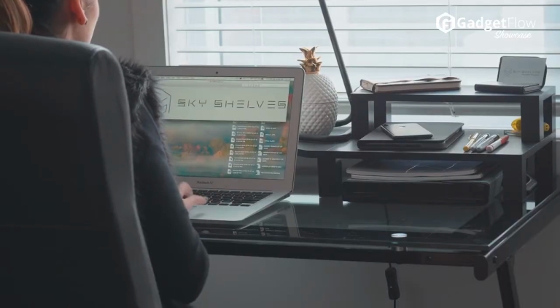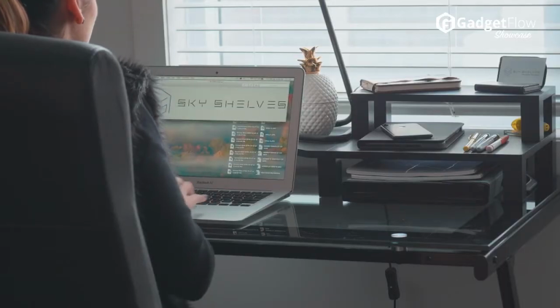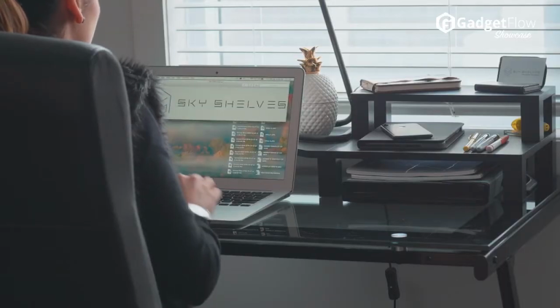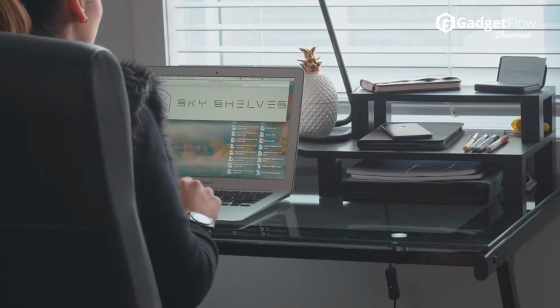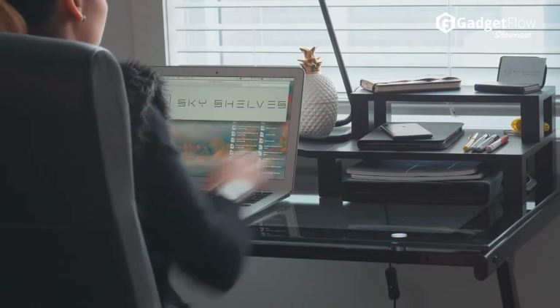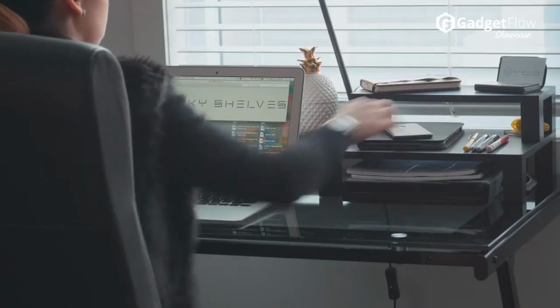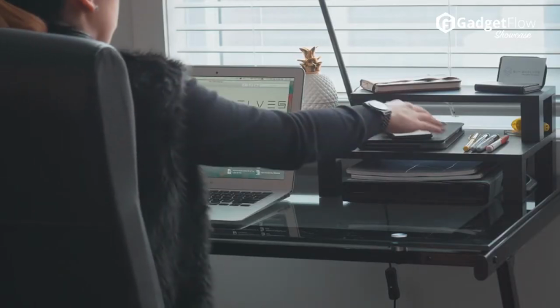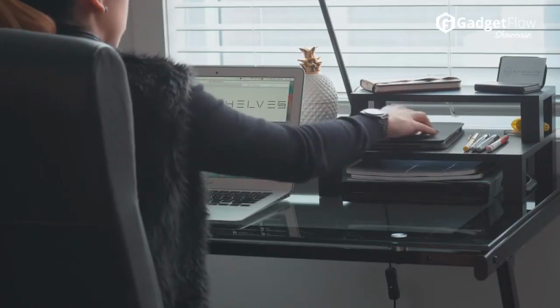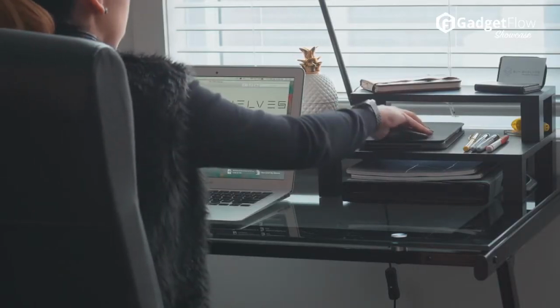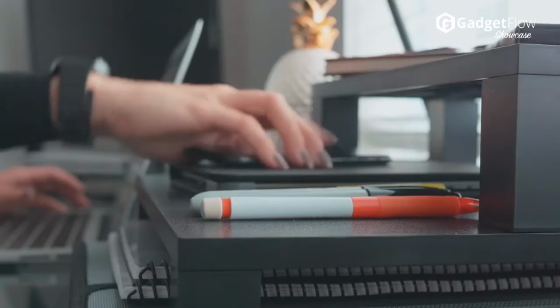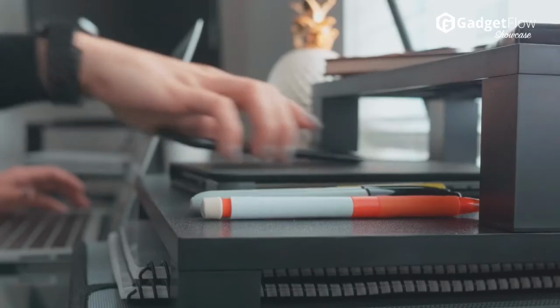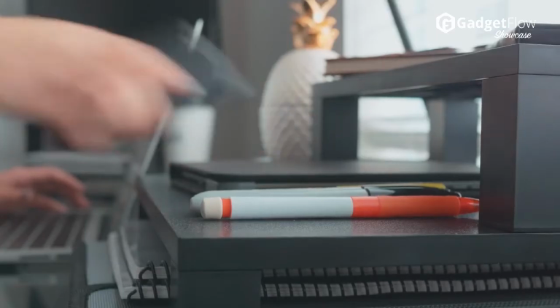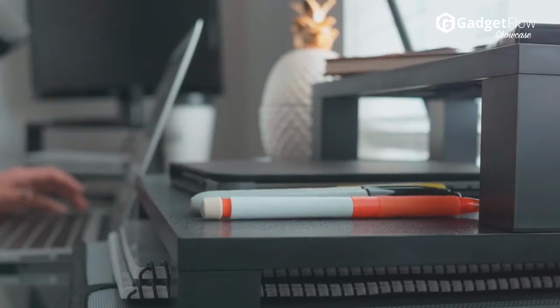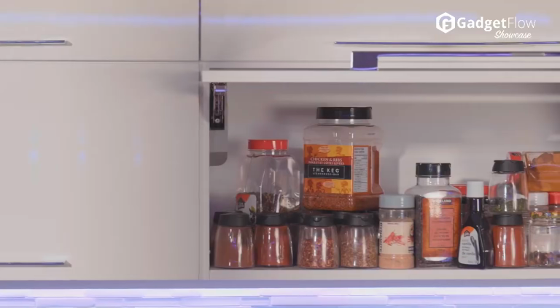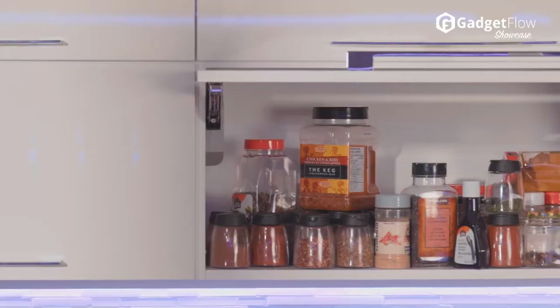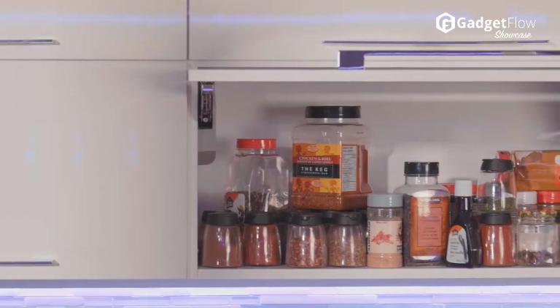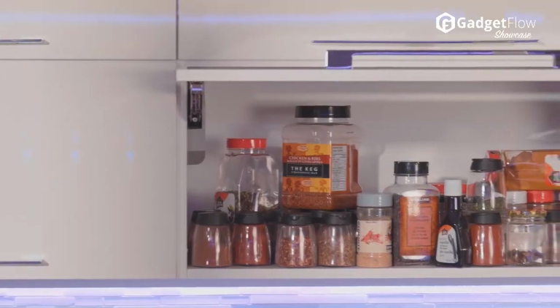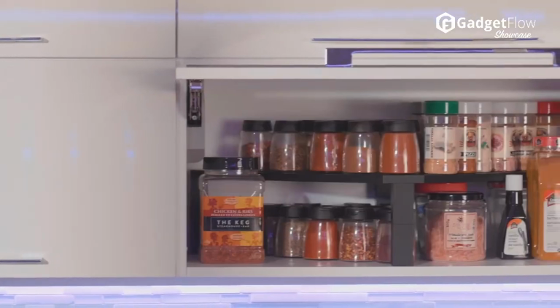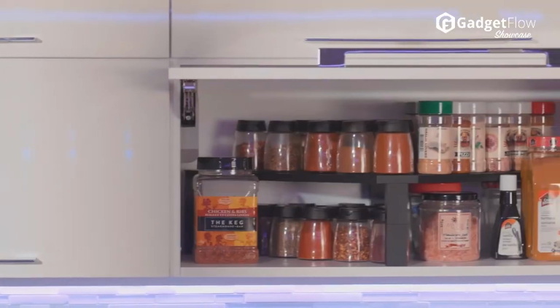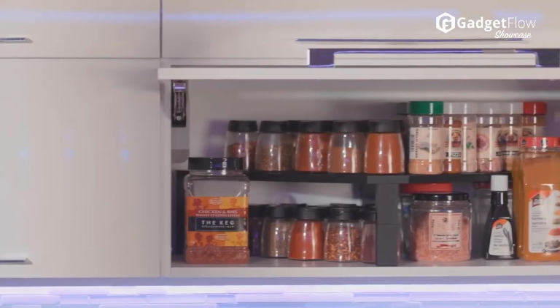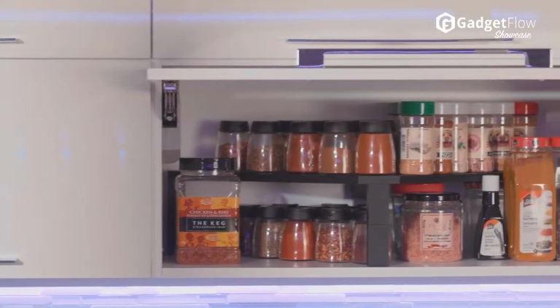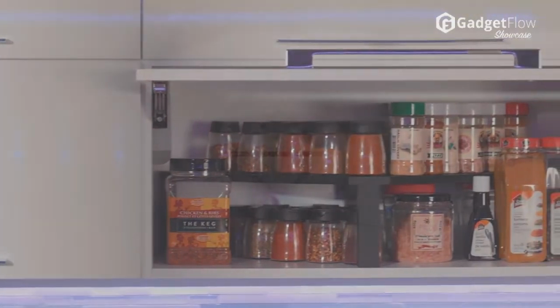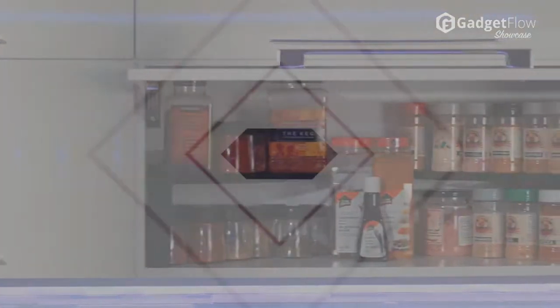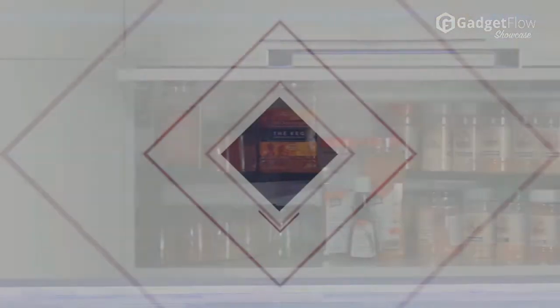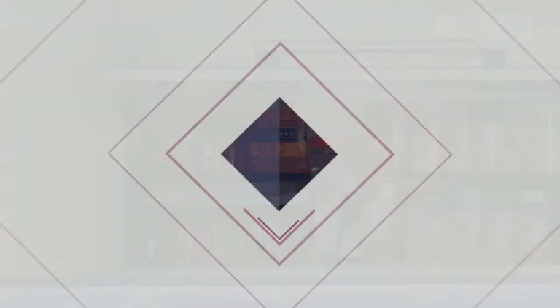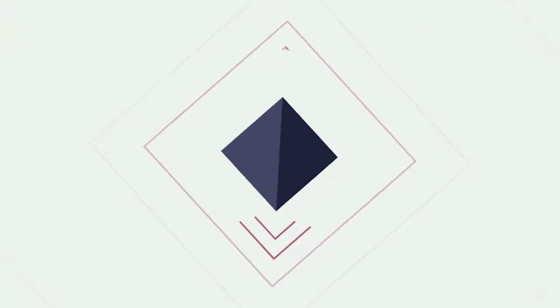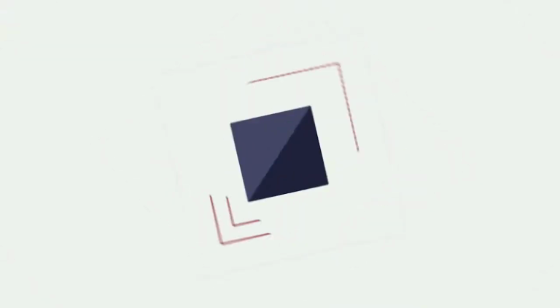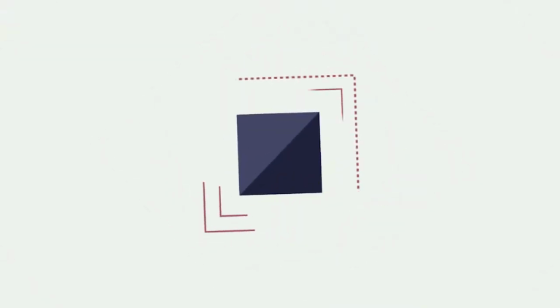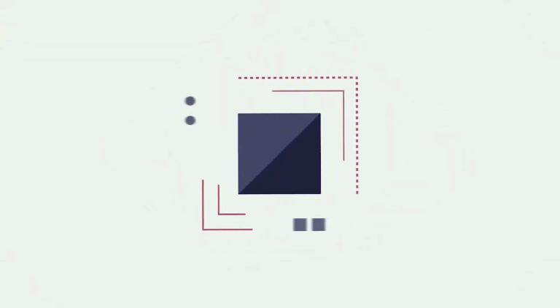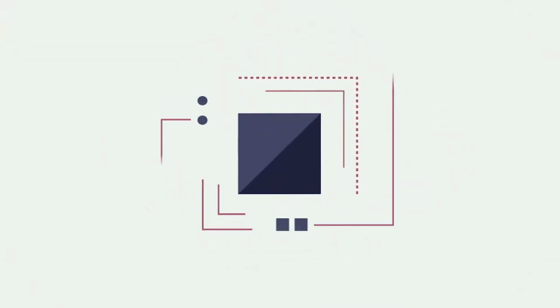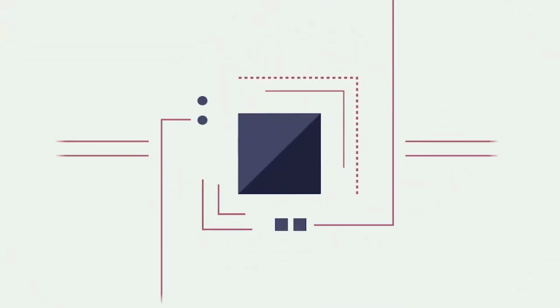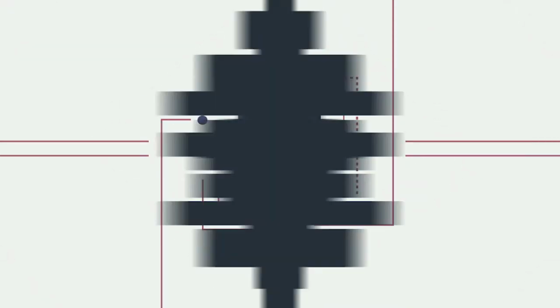The Sky Shelves instantly adapt to your needs anytime and anywhere. Learn more at thegadgetflow.com.